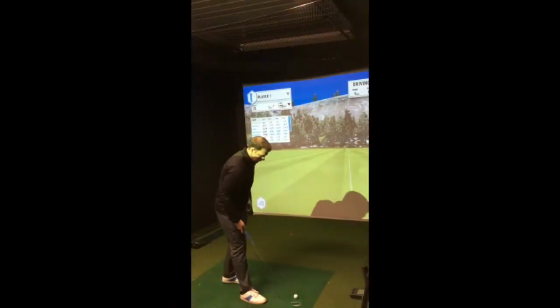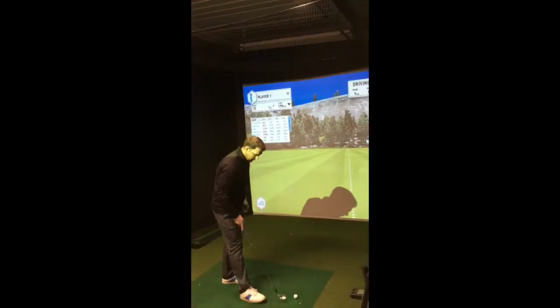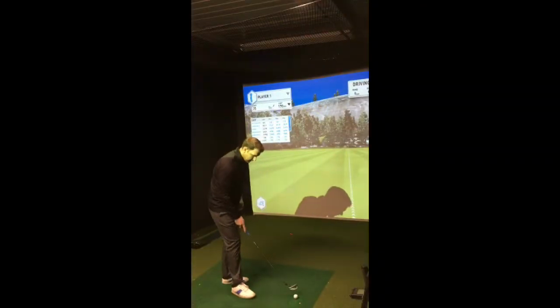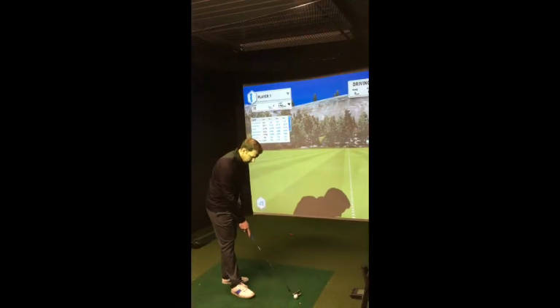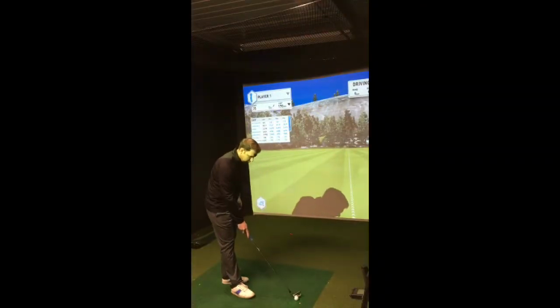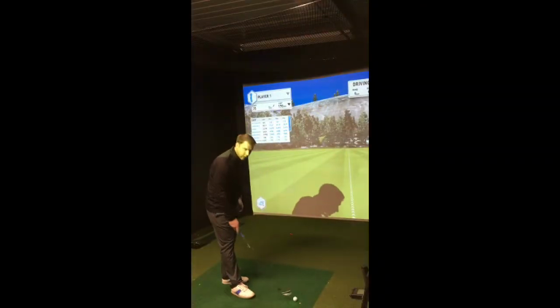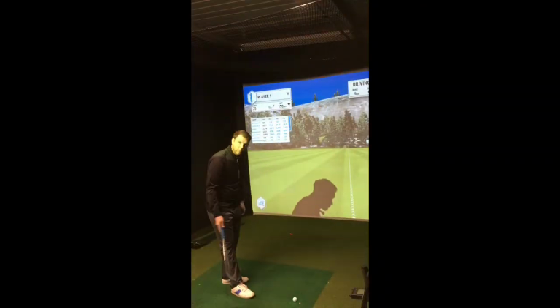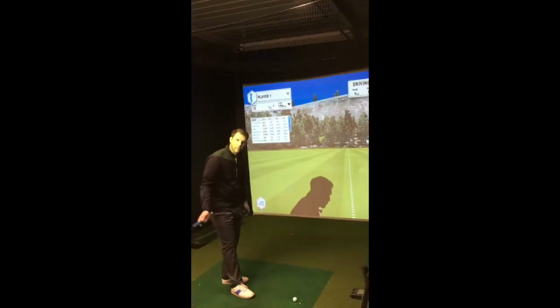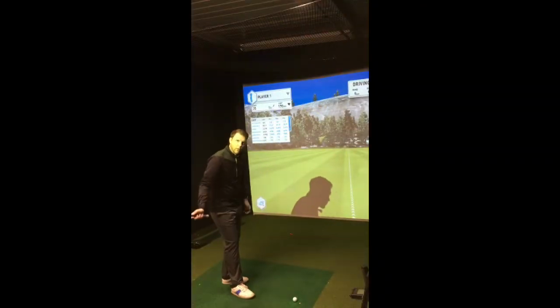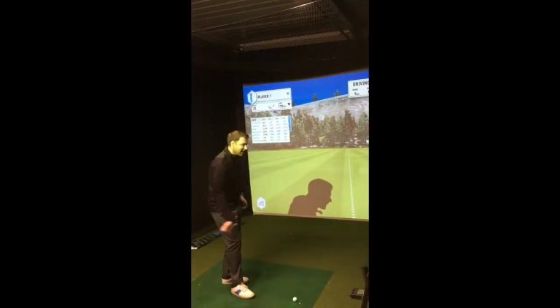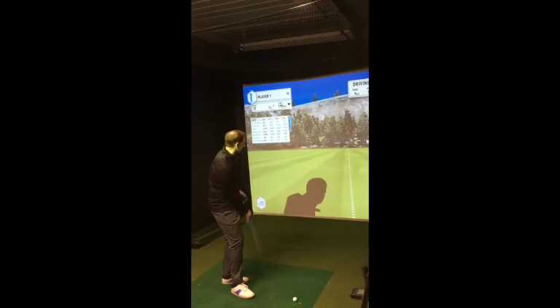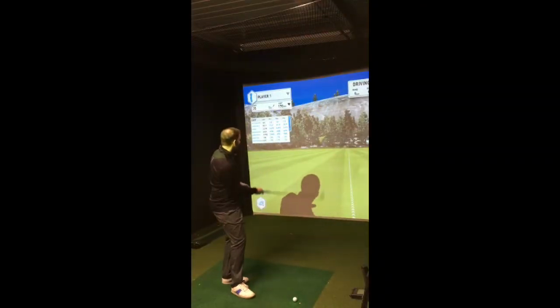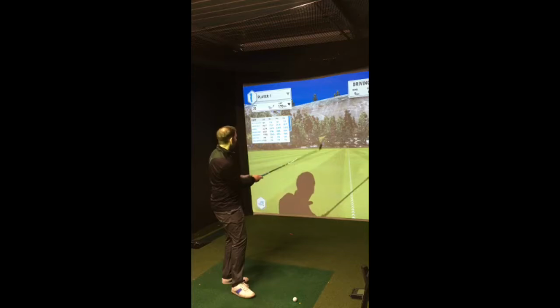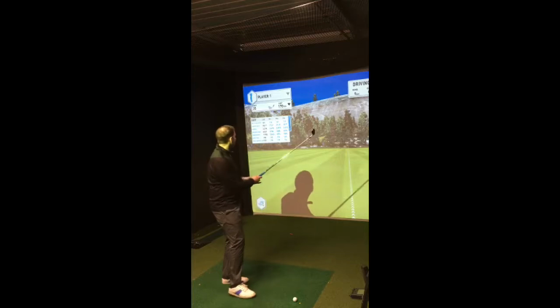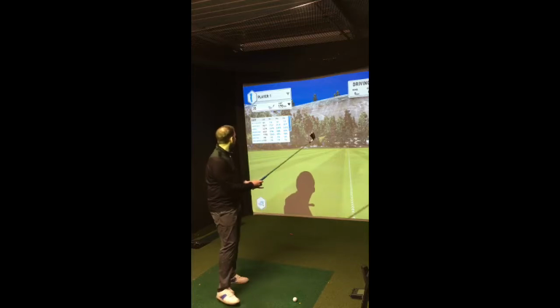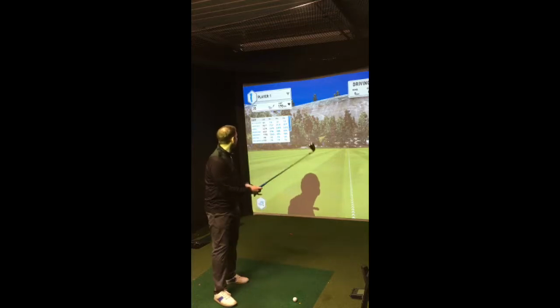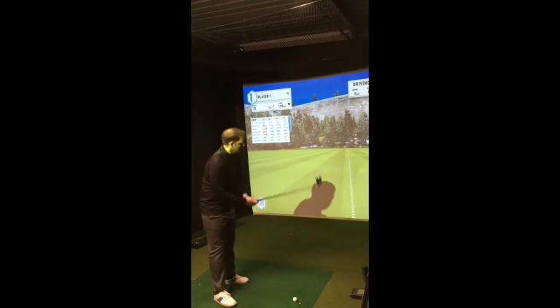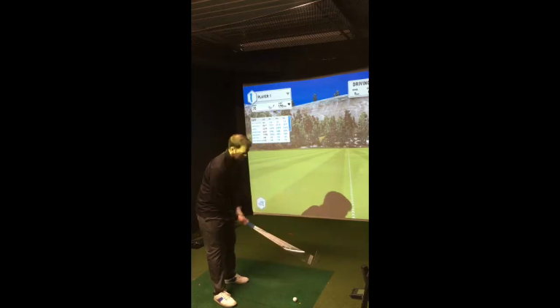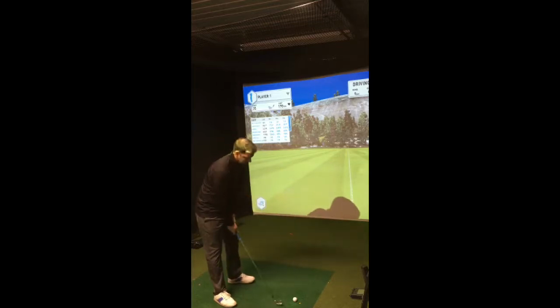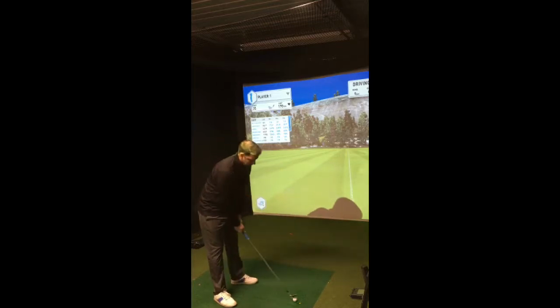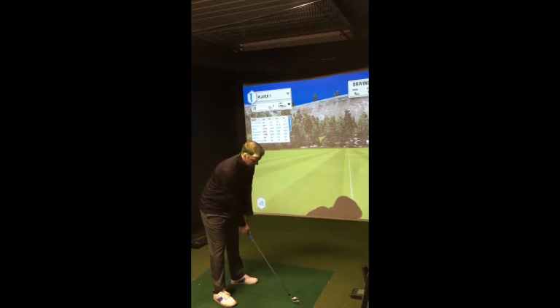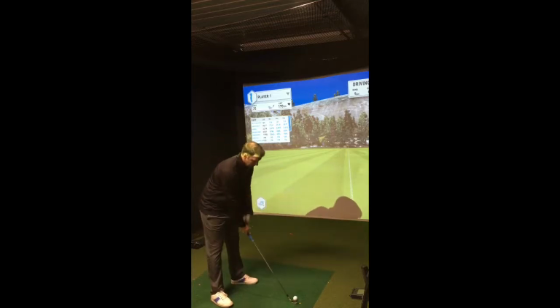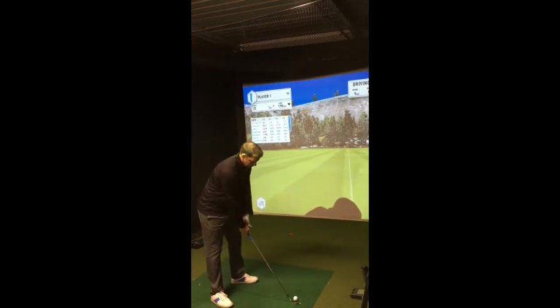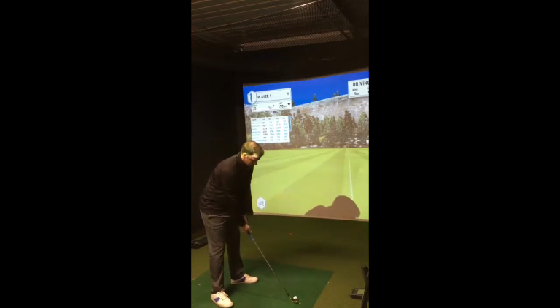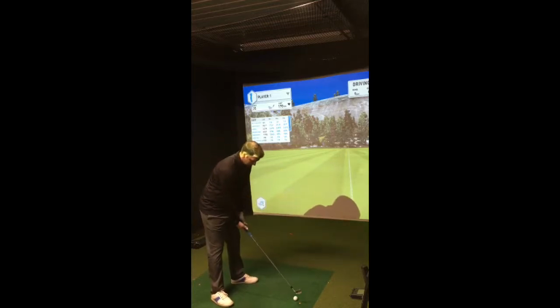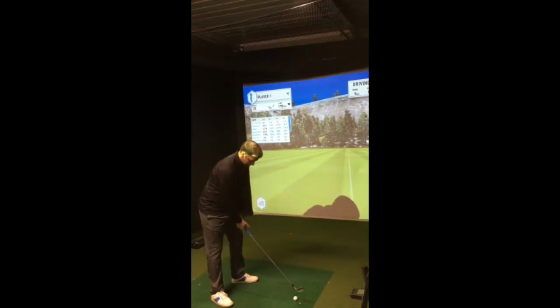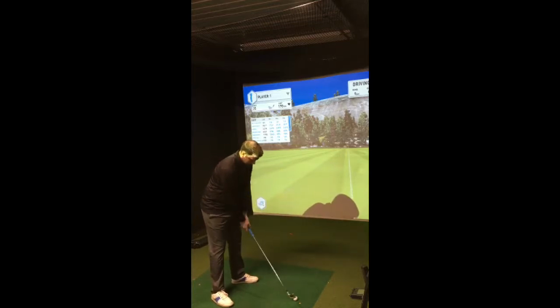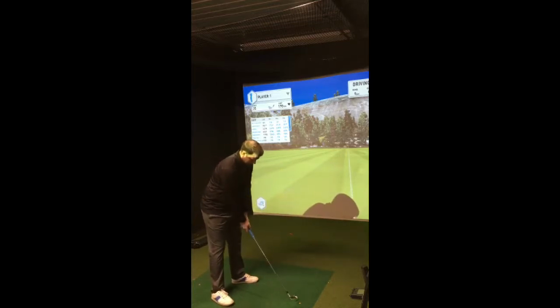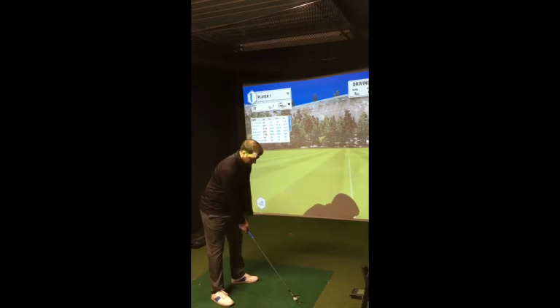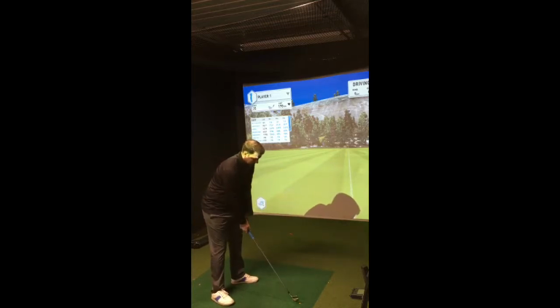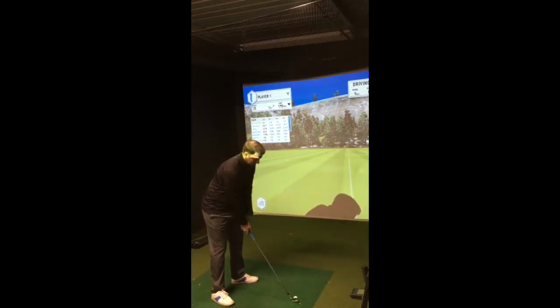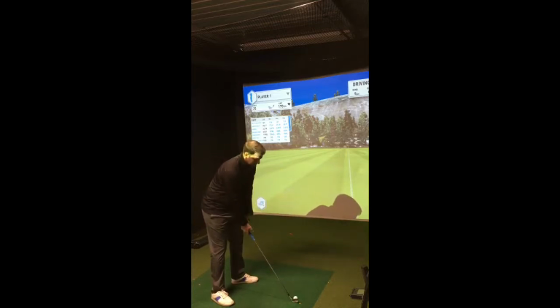So this time we're going to go to Pro V1 X, still with a 7-iron, still at about 170 yards from the flag.